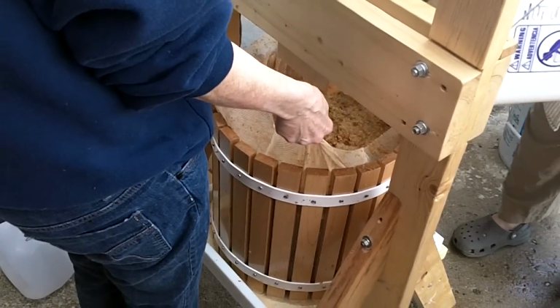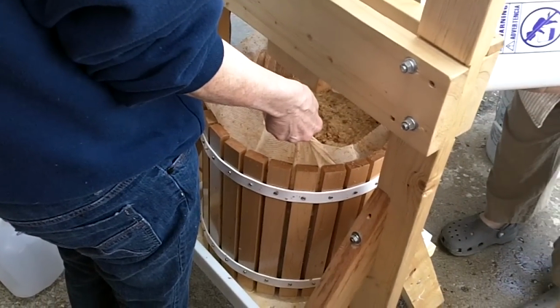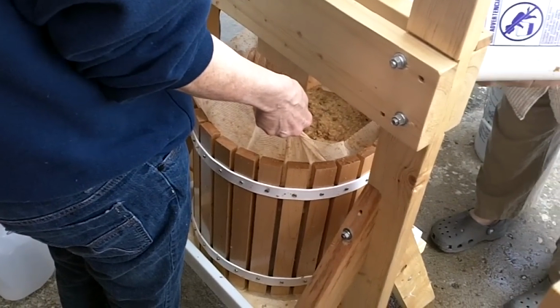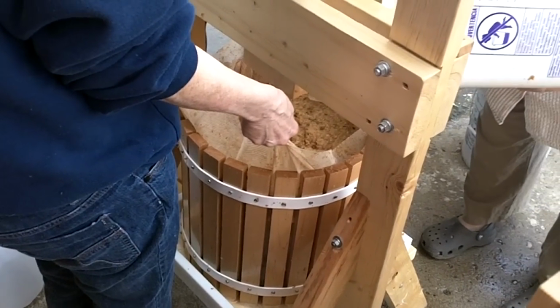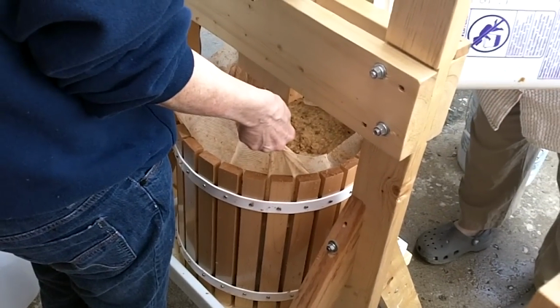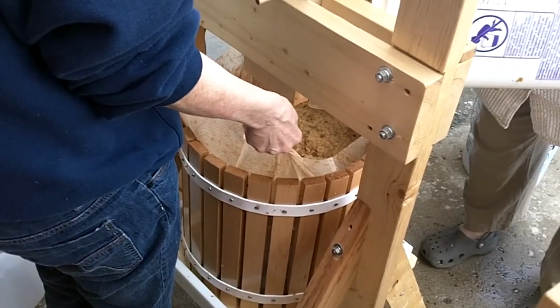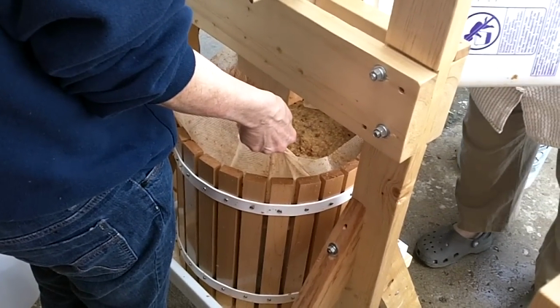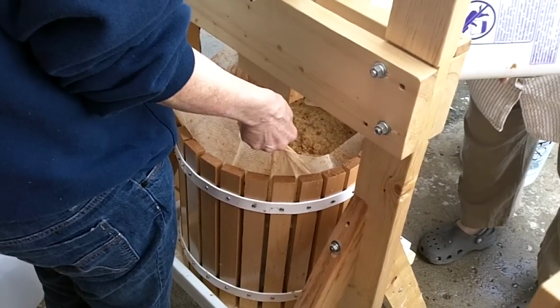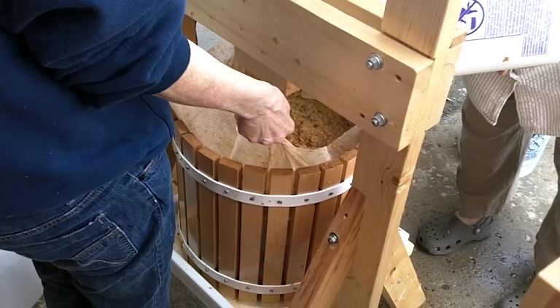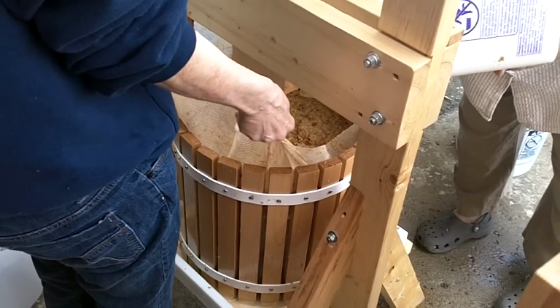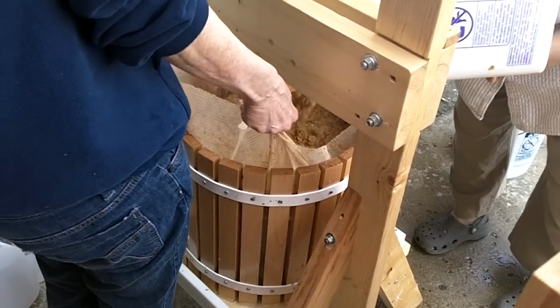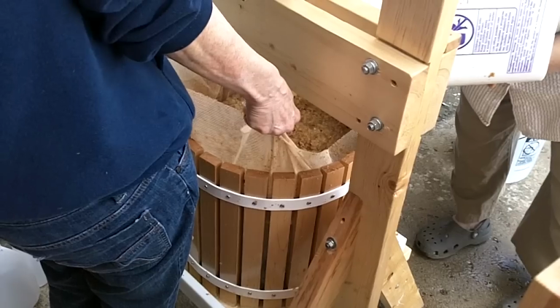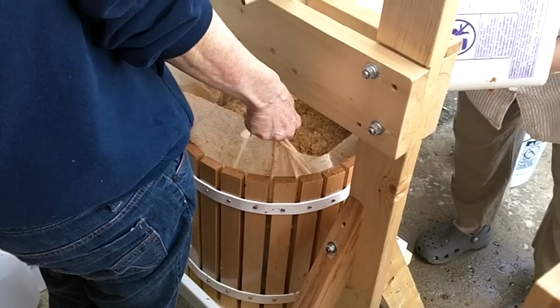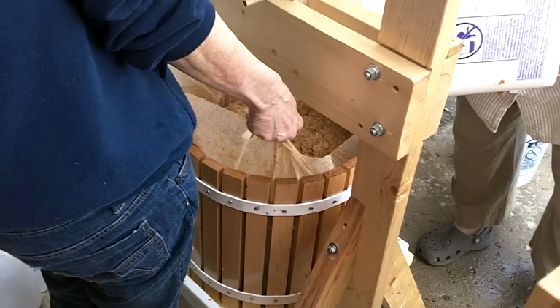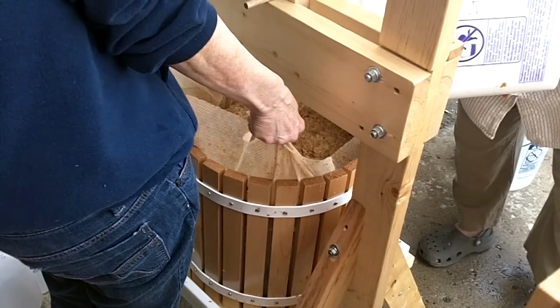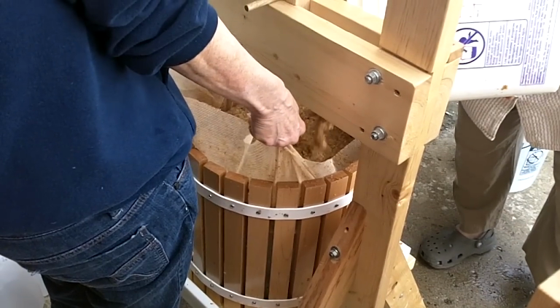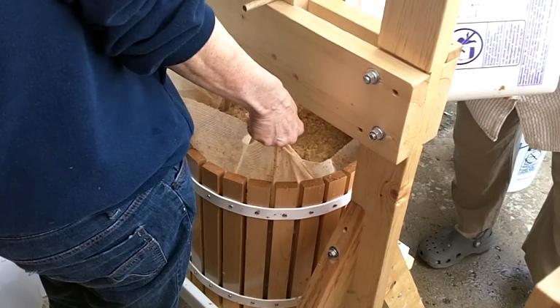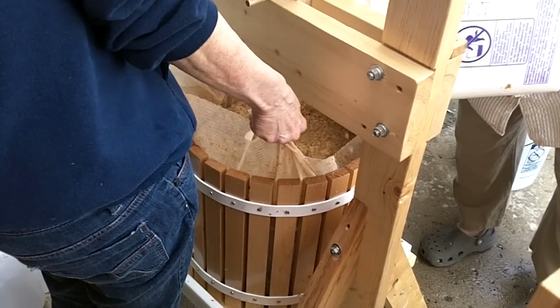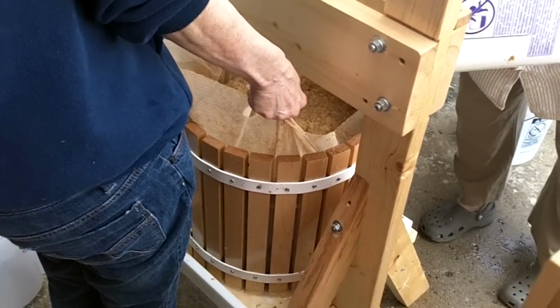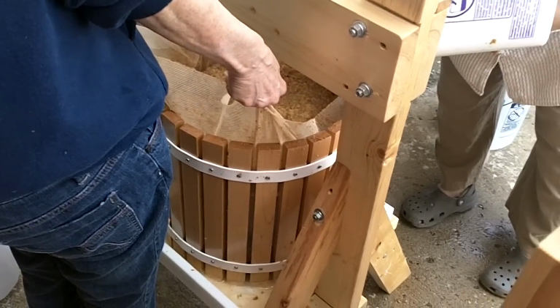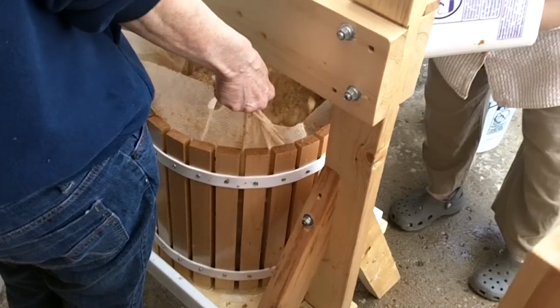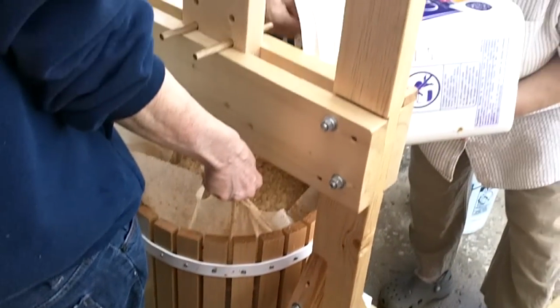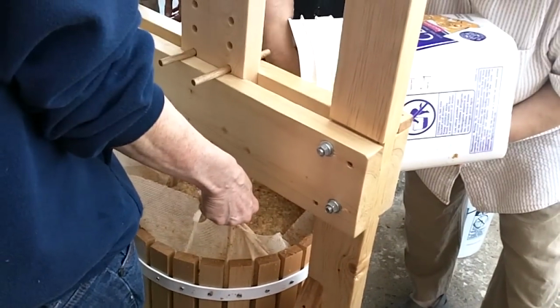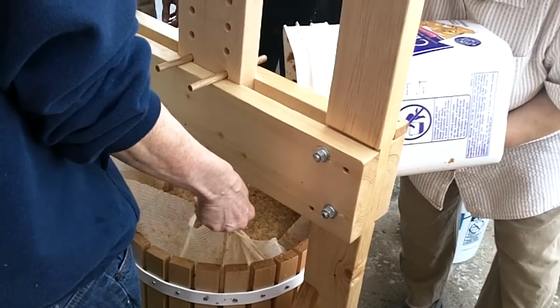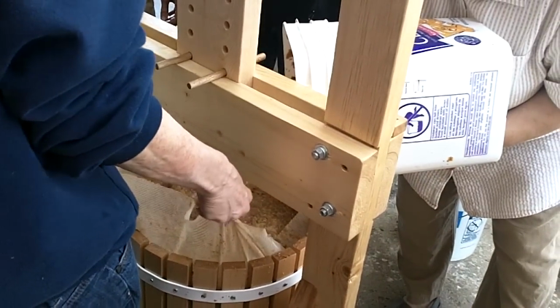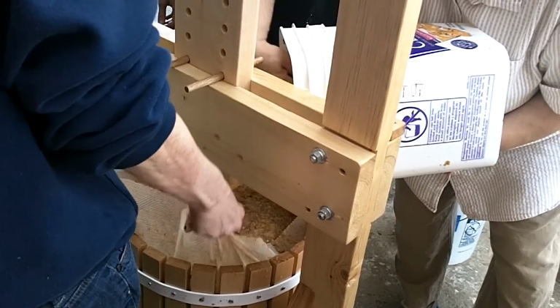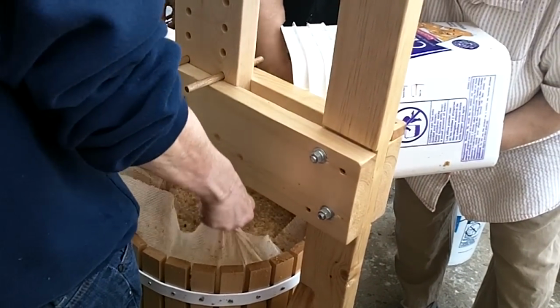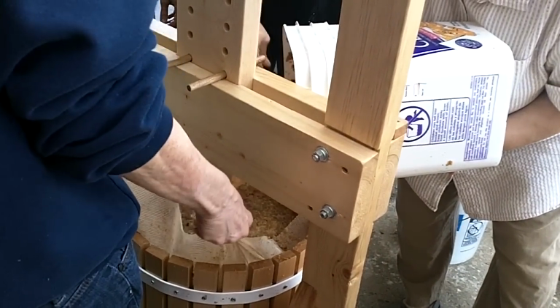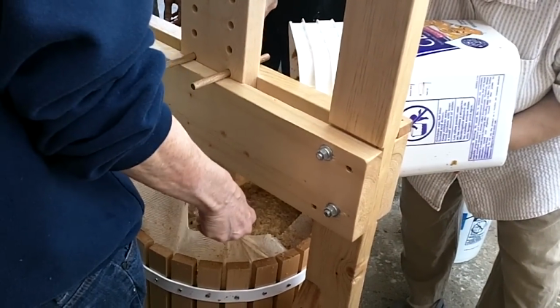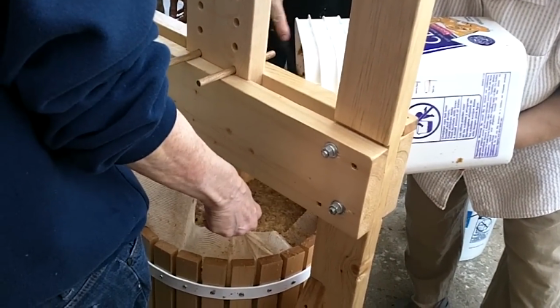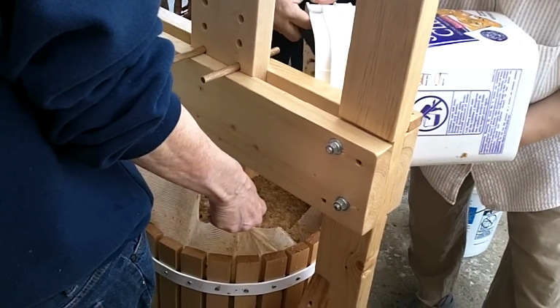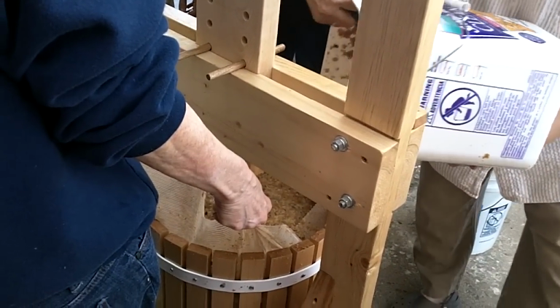Am I aiming? I can't see. Yeah, you're right in the middle, Heidi. There you go.